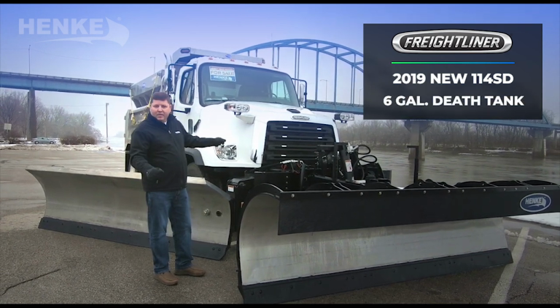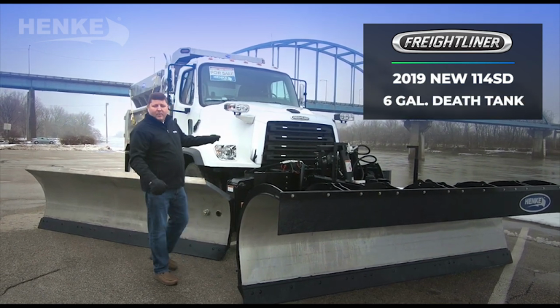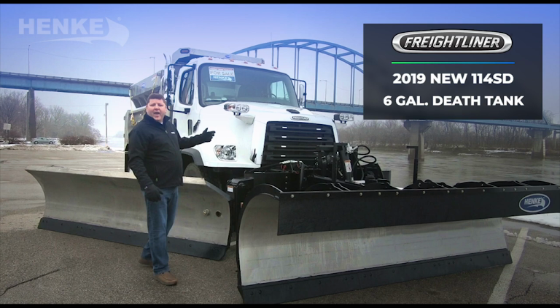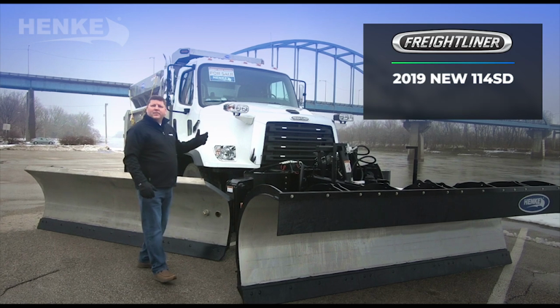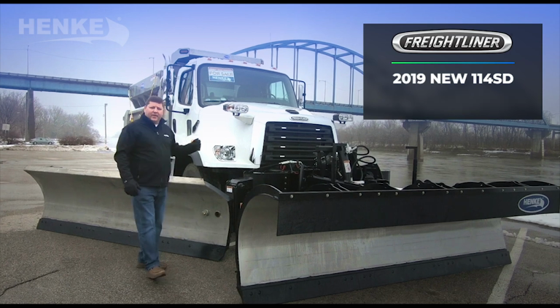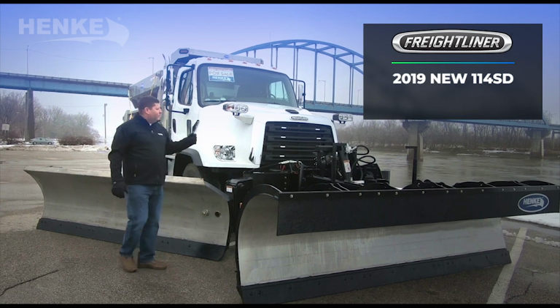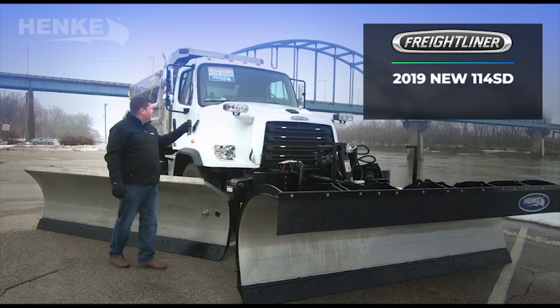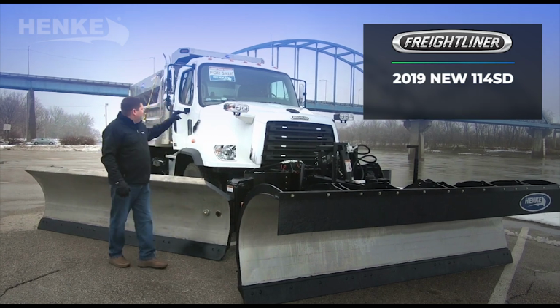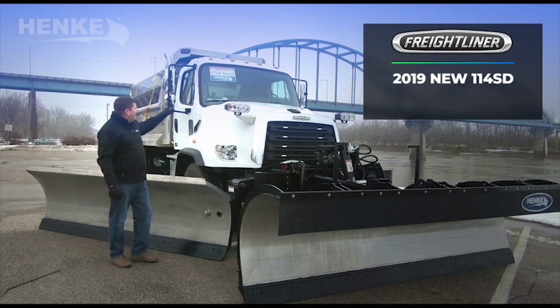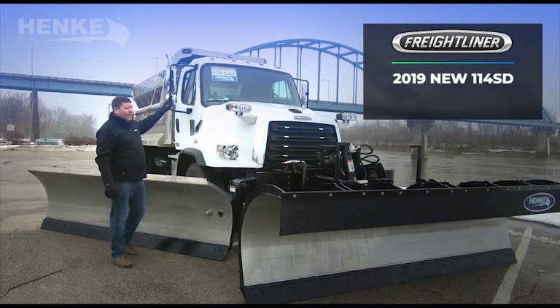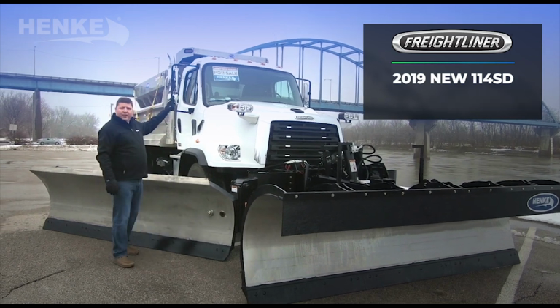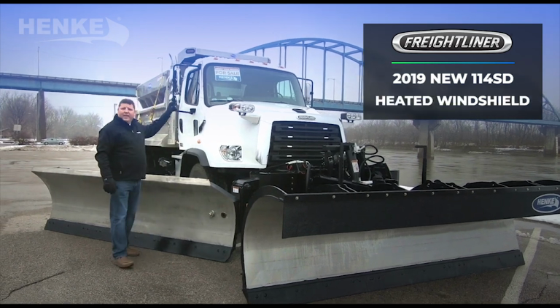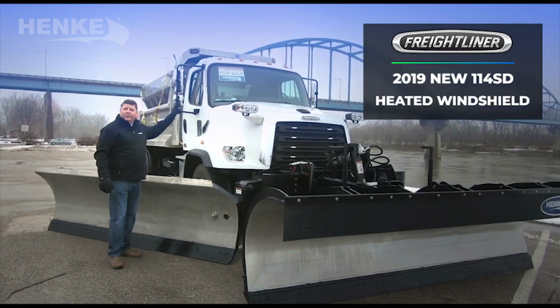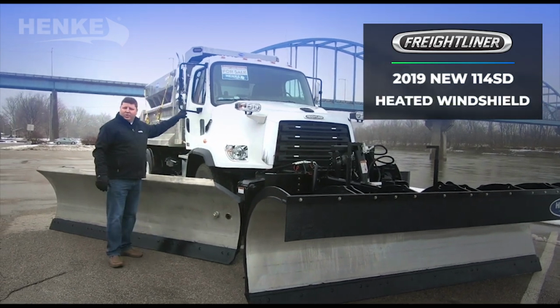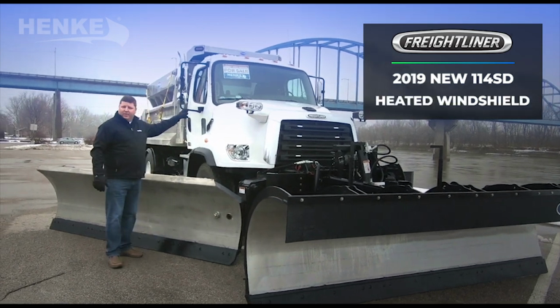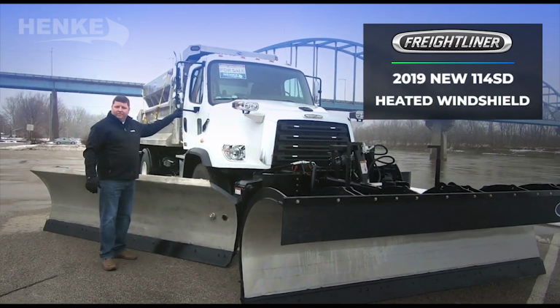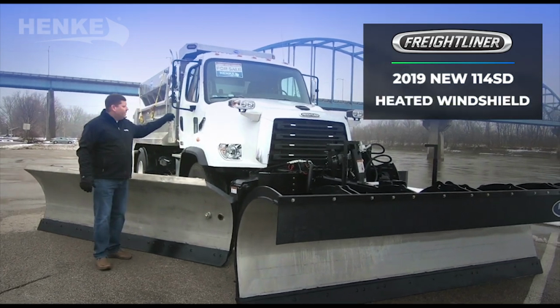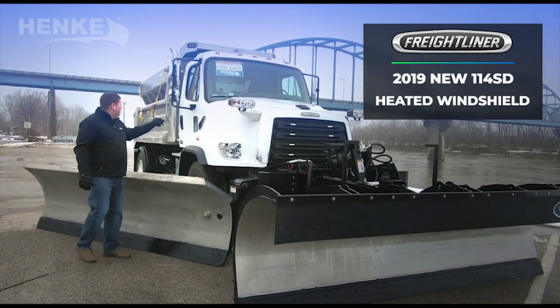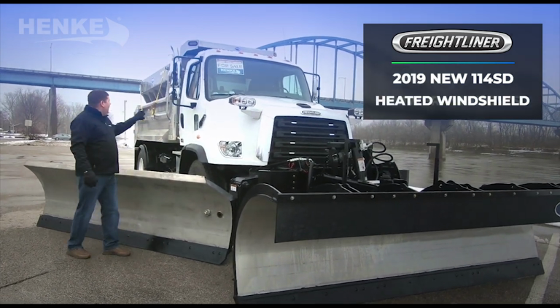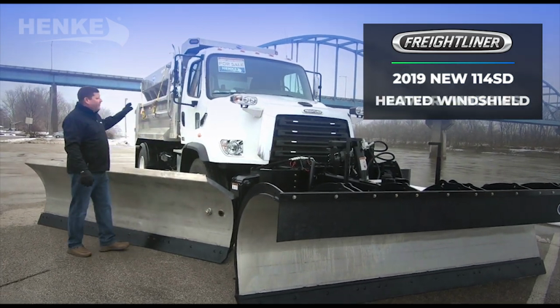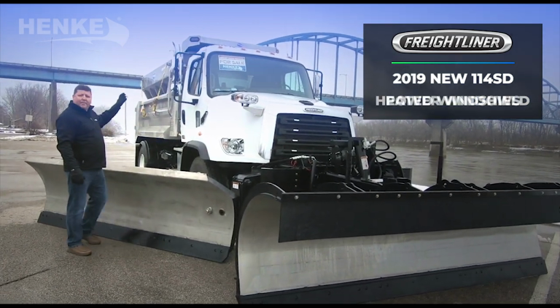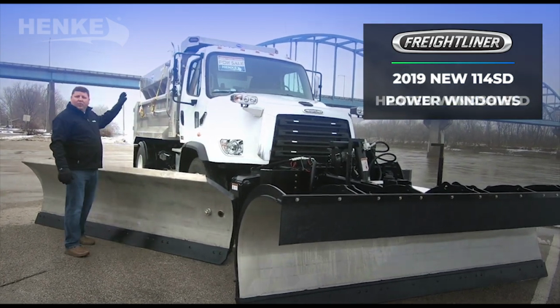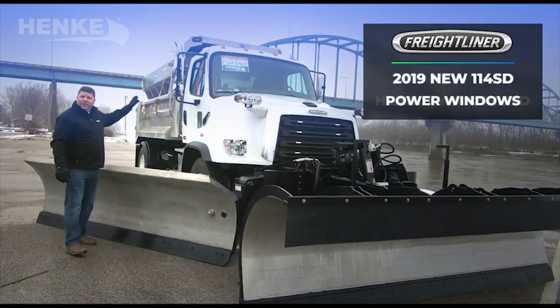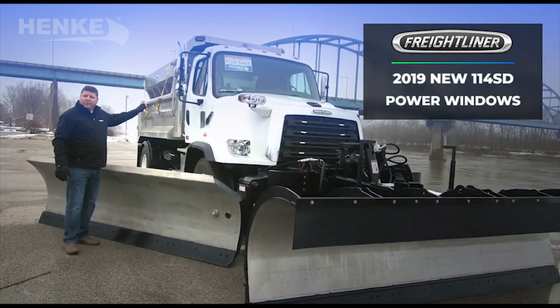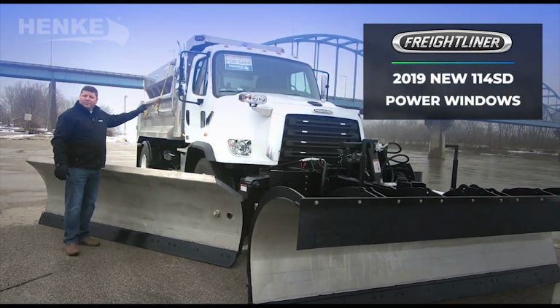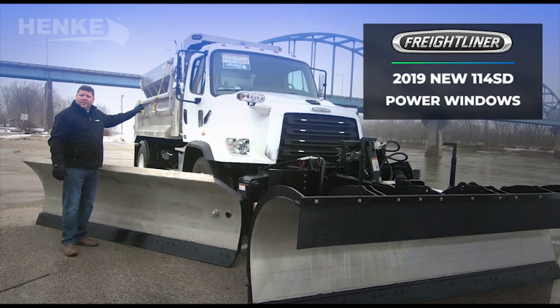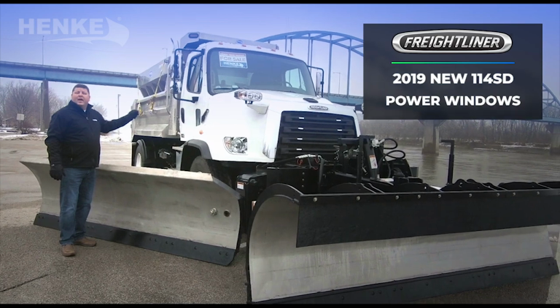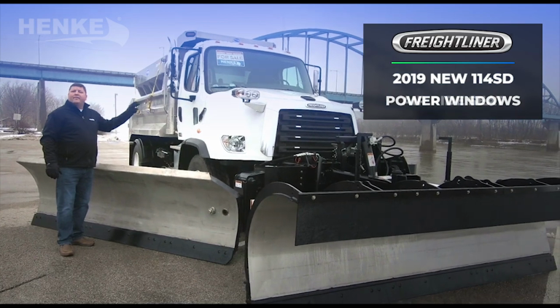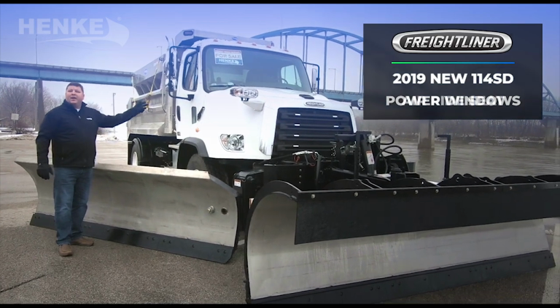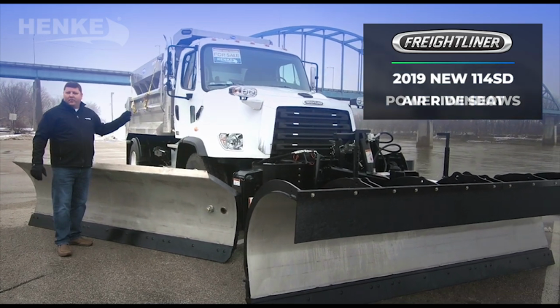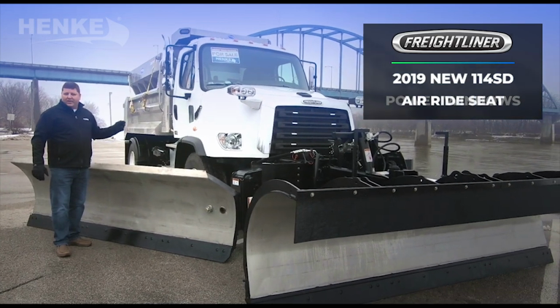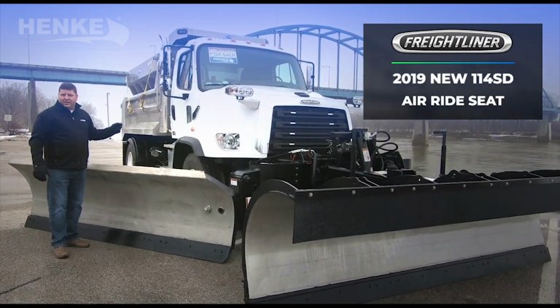We've added some features: a front heated windshield, power windows, and an air ride seat.